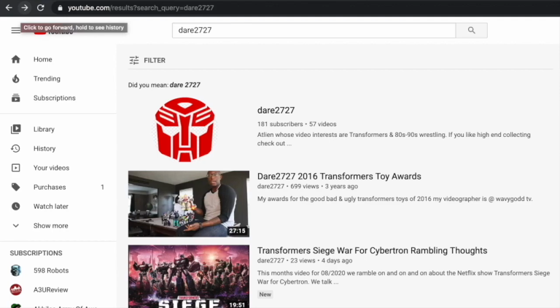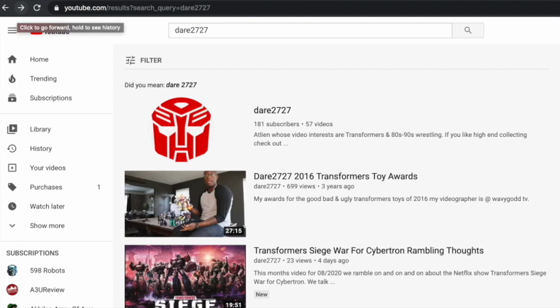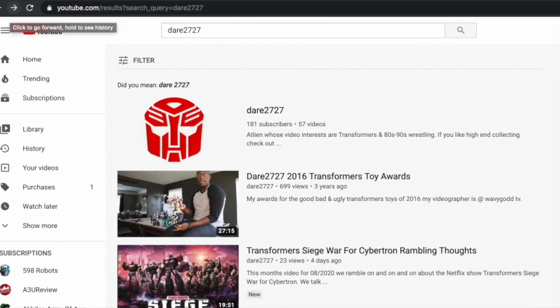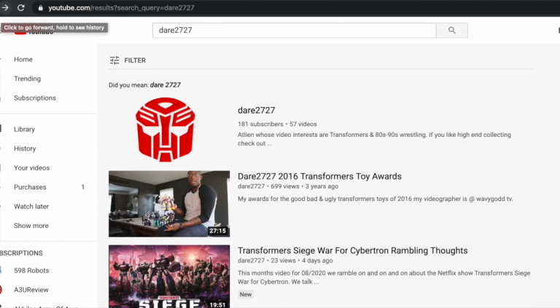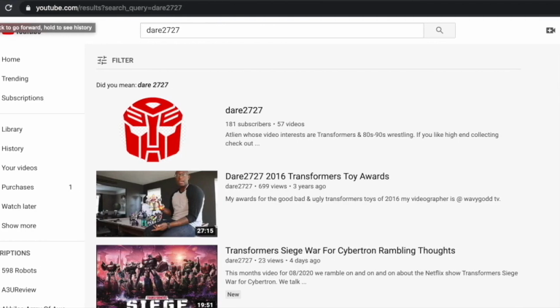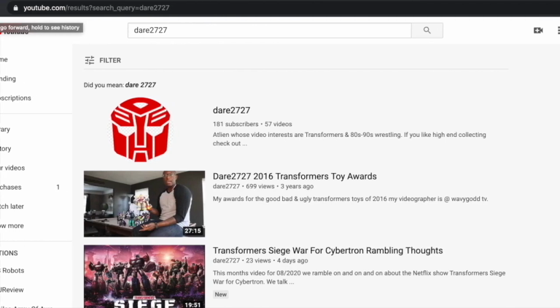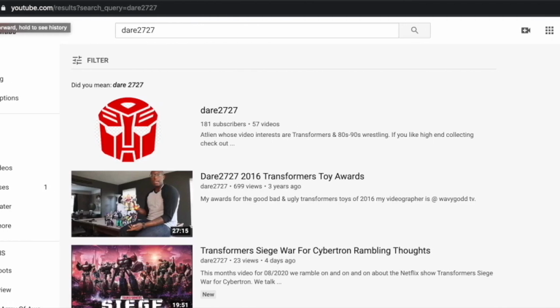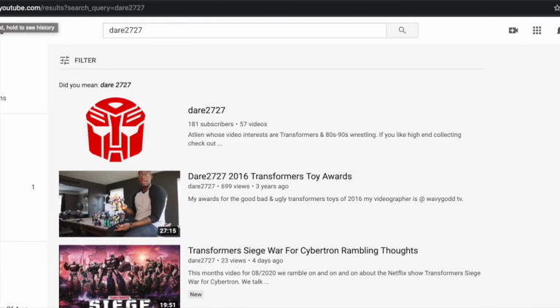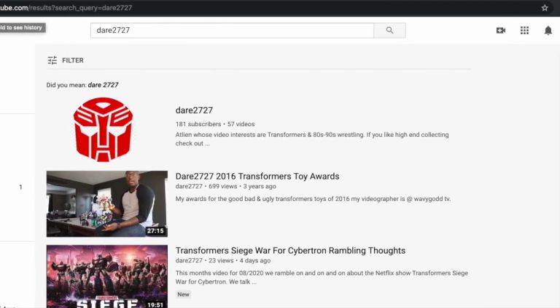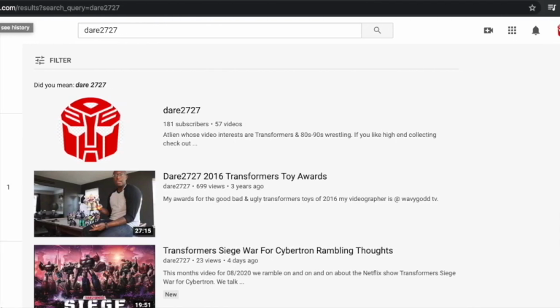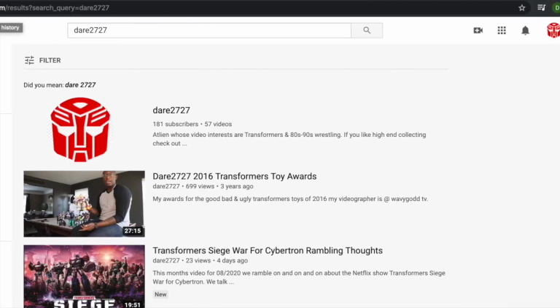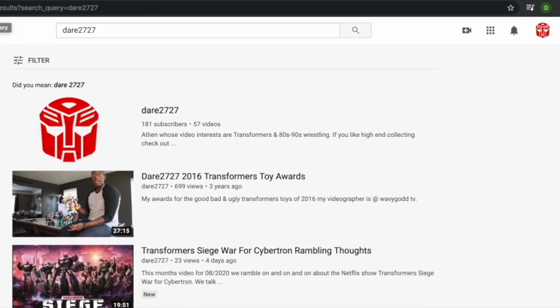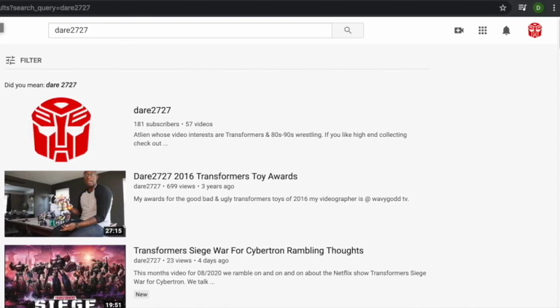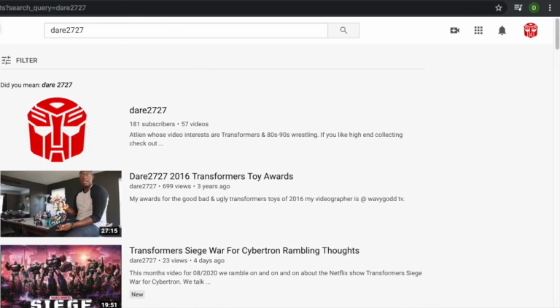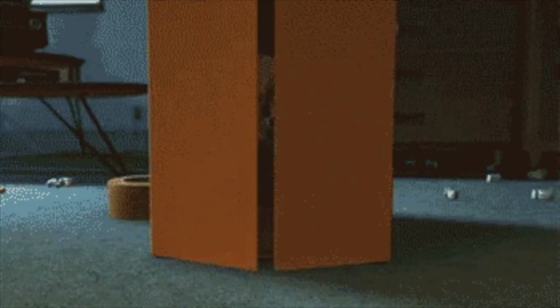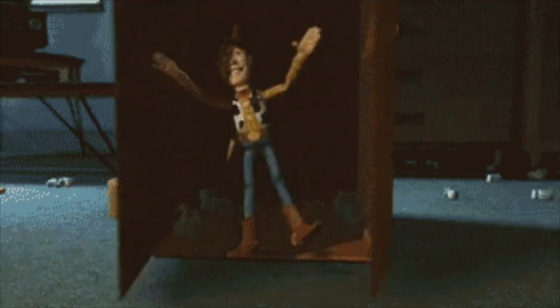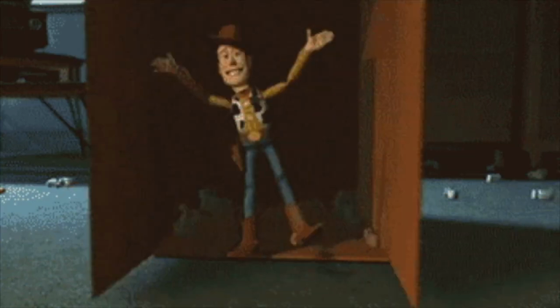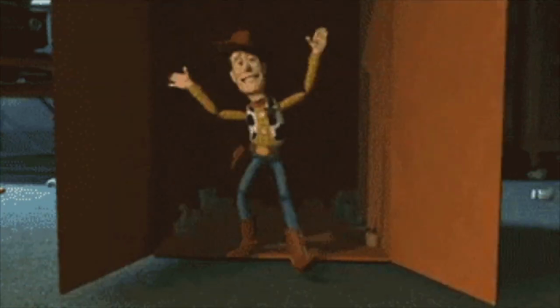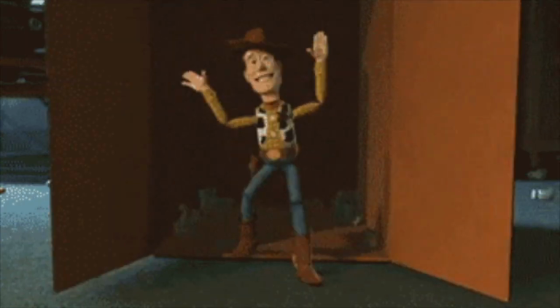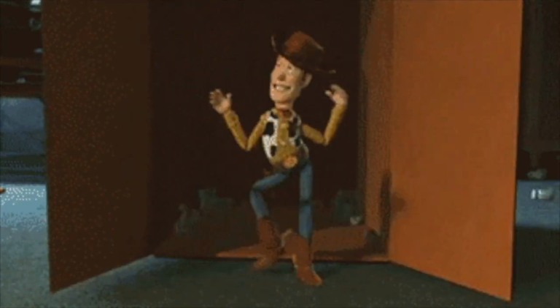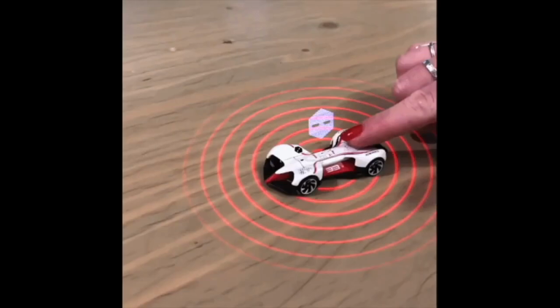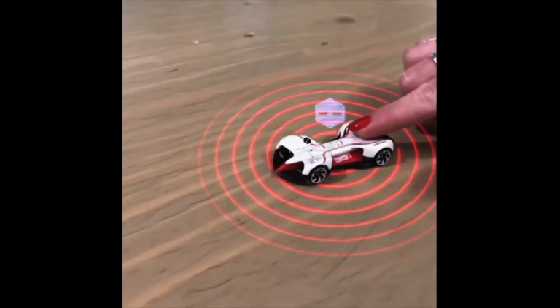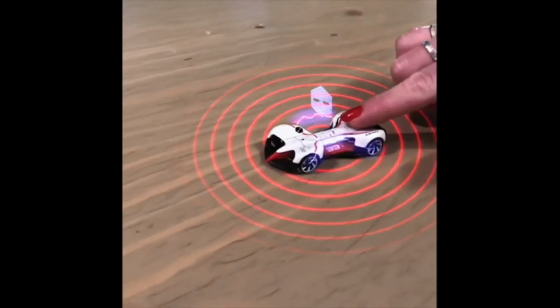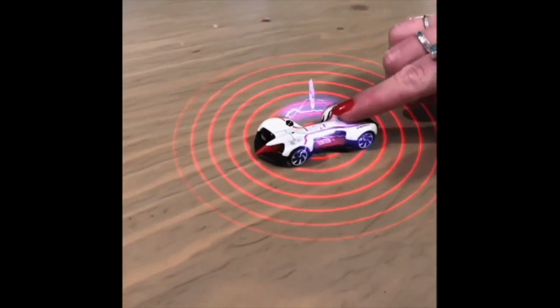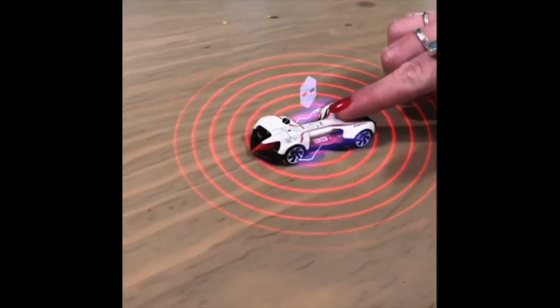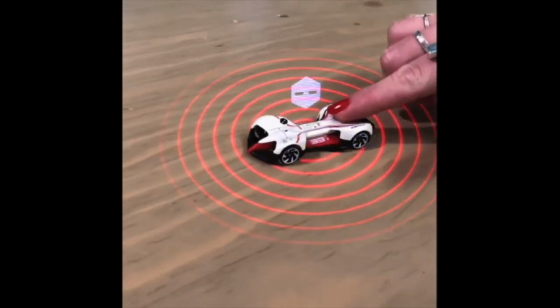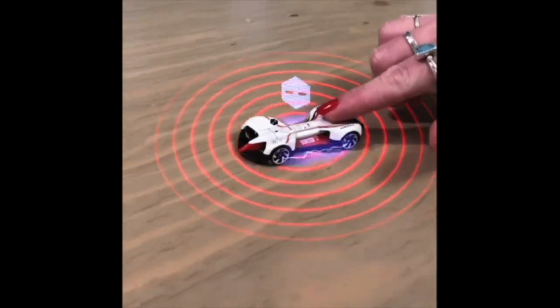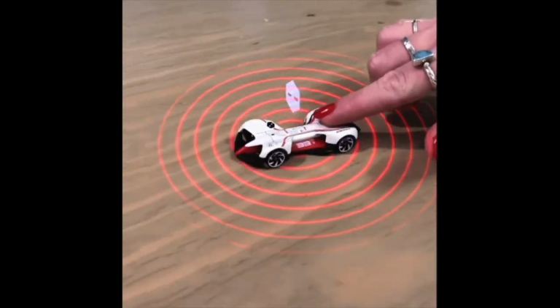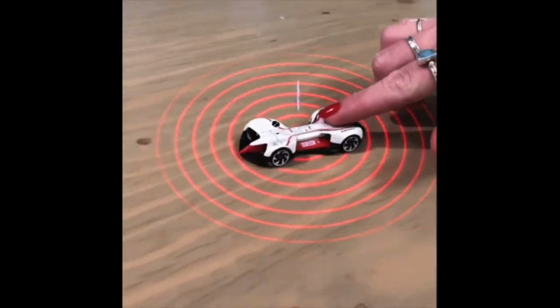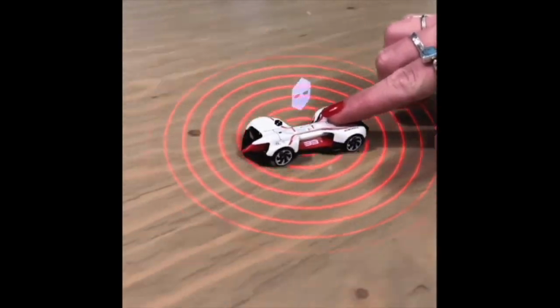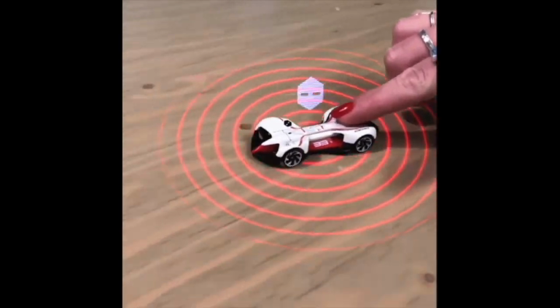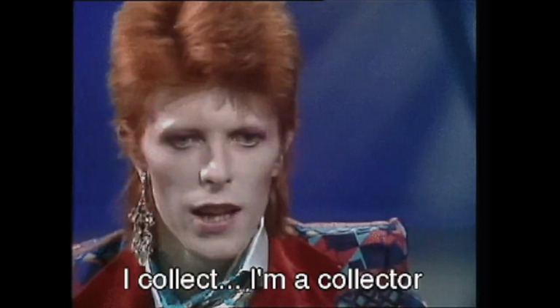What's up YouTube, it's your boy DR2727. Shout out to my Transformers collectors, one-to-one-scale collectors, whatever you collect, shout out to you.